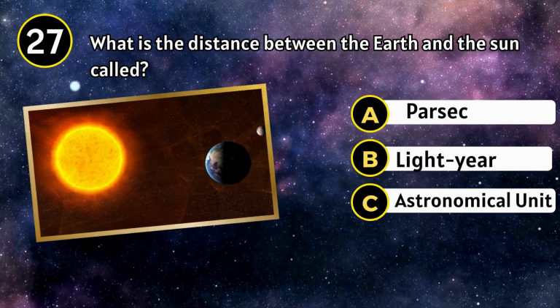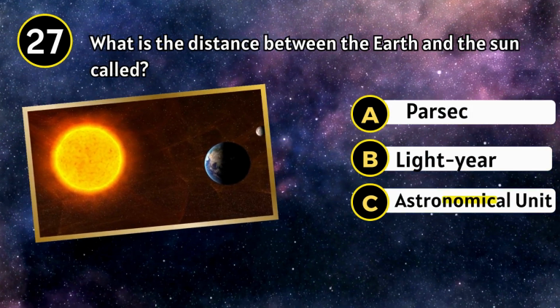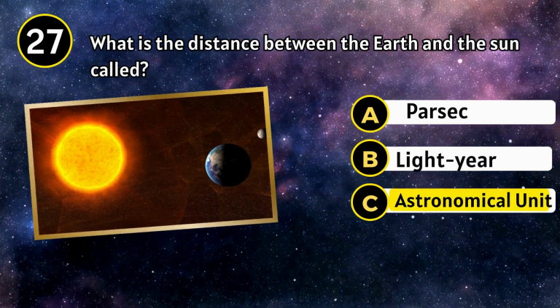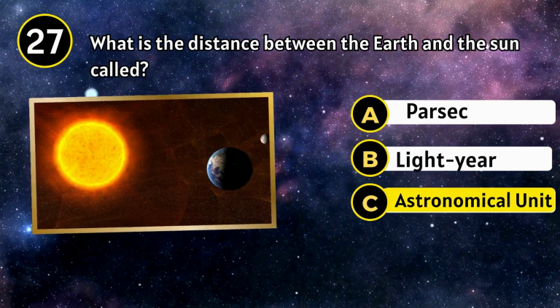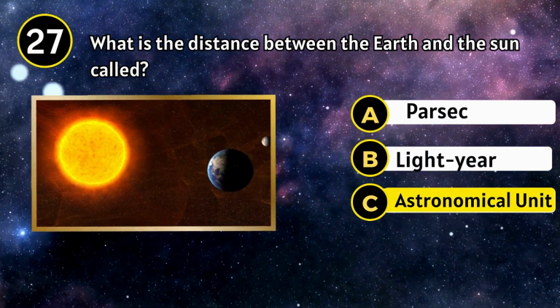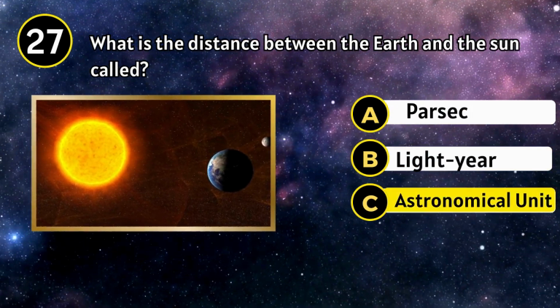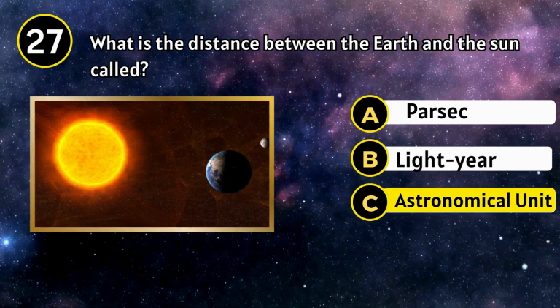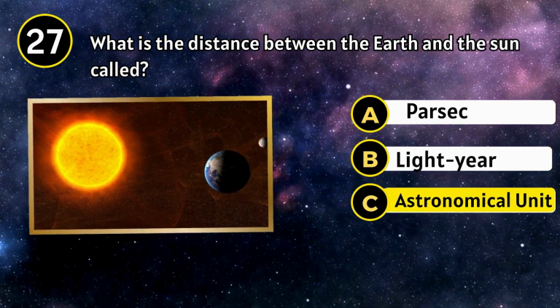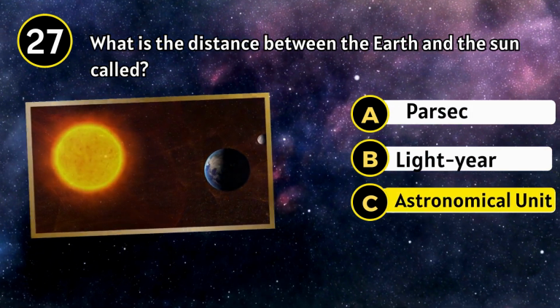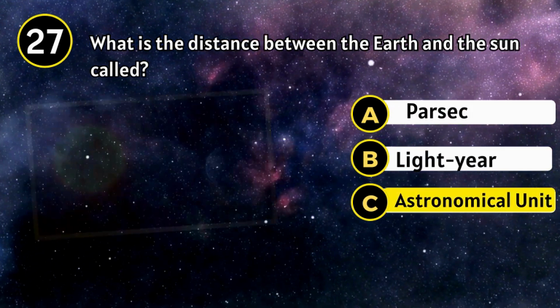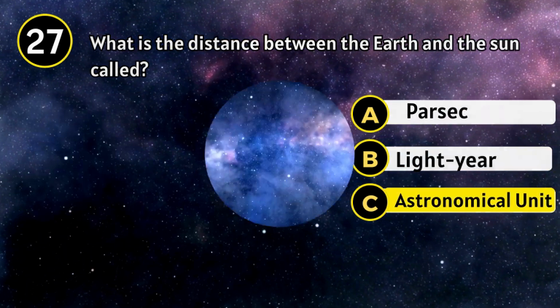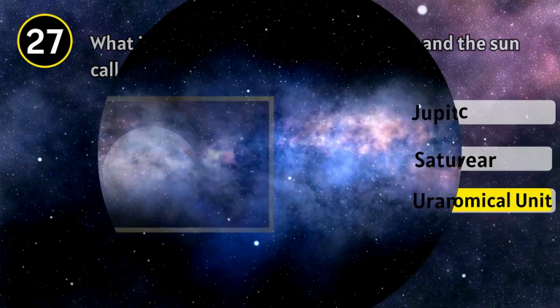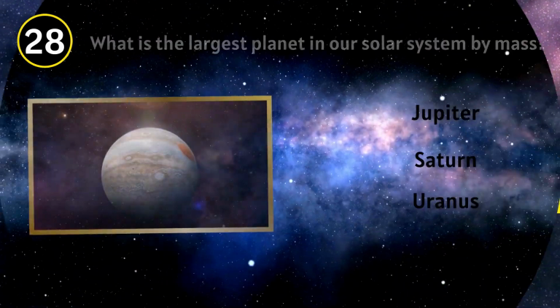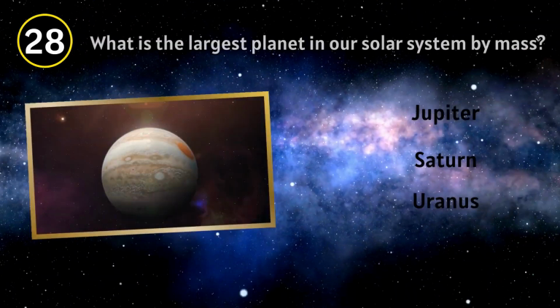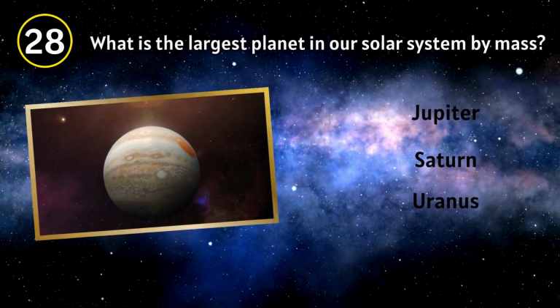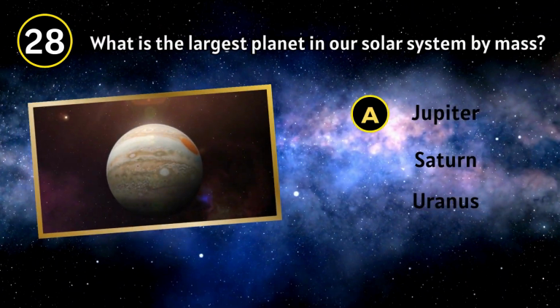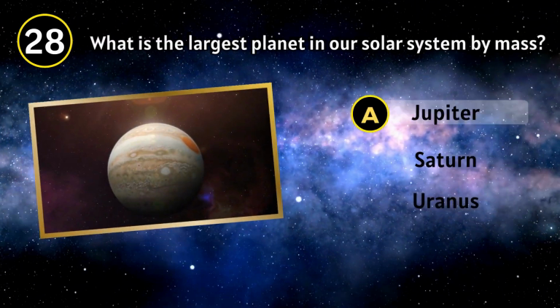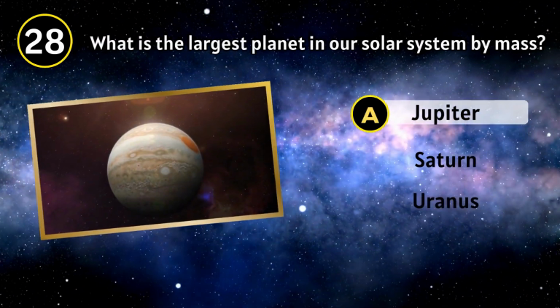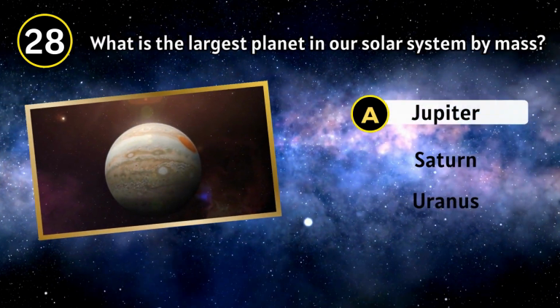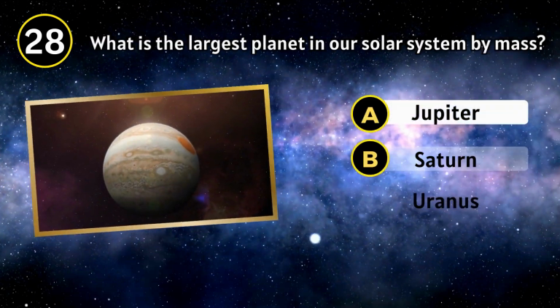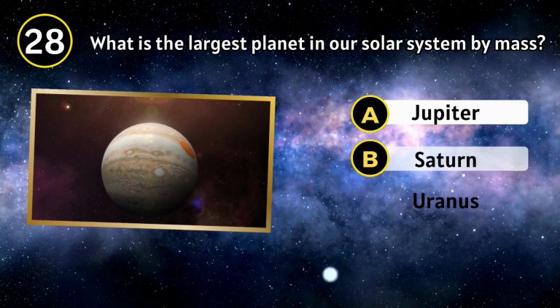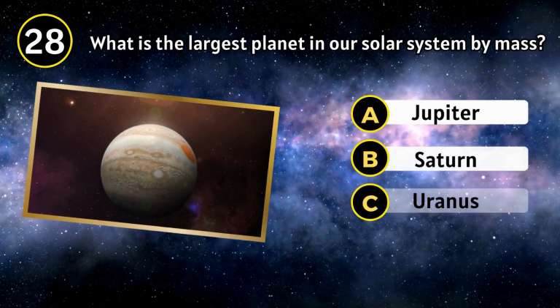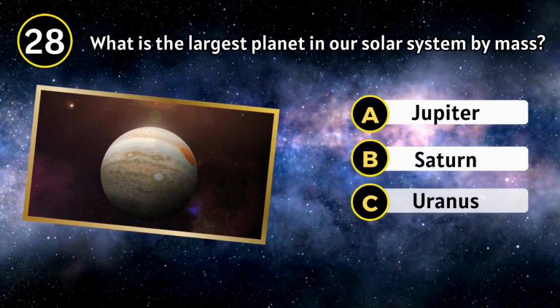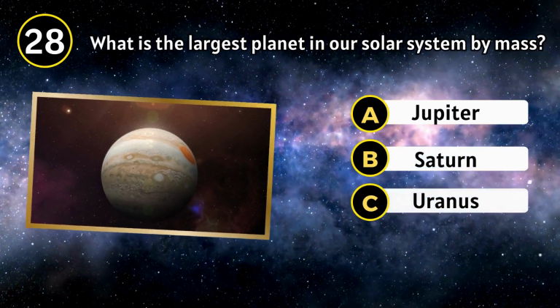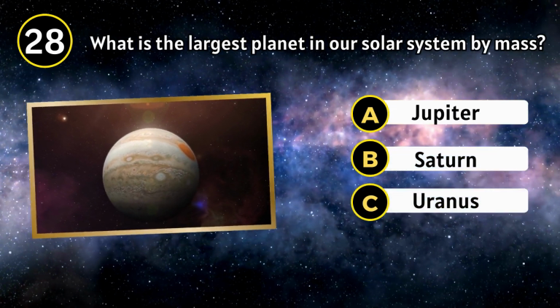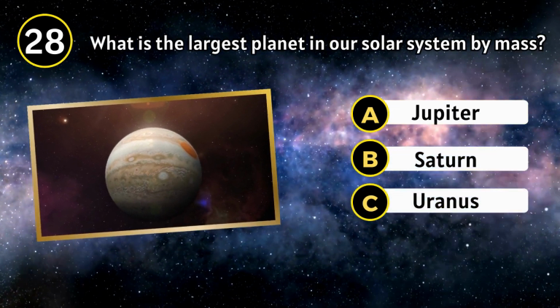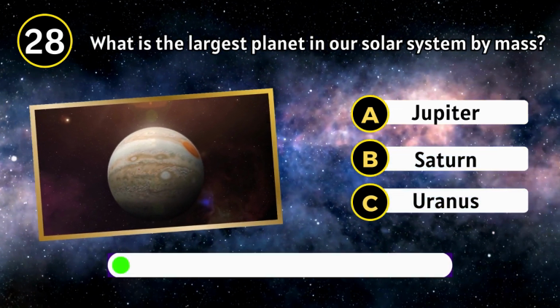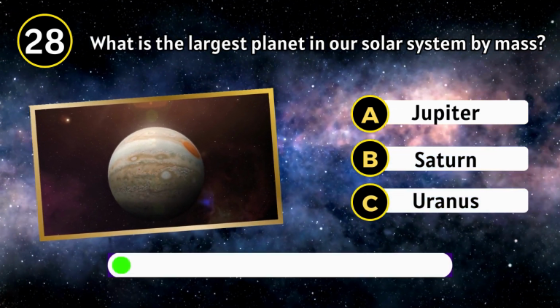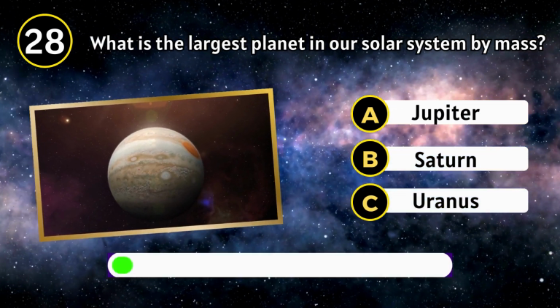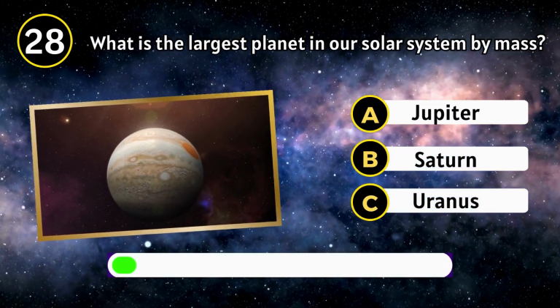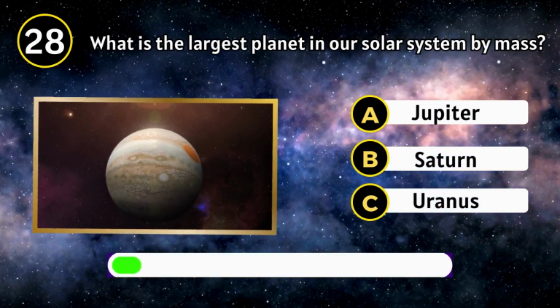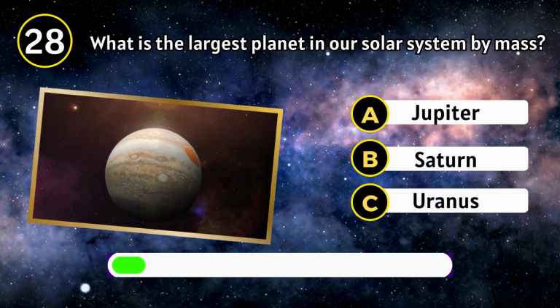Astronomical Unit. What is the largest planet in our solar system by mass?